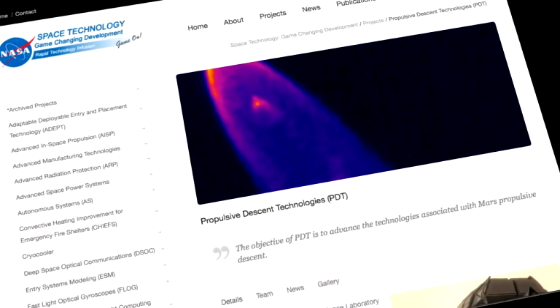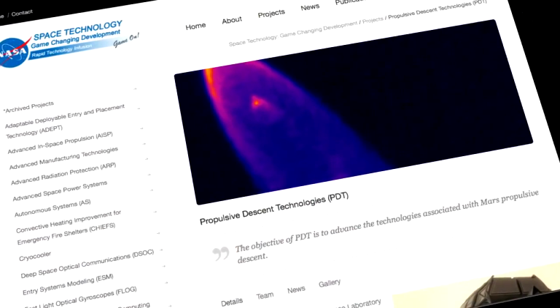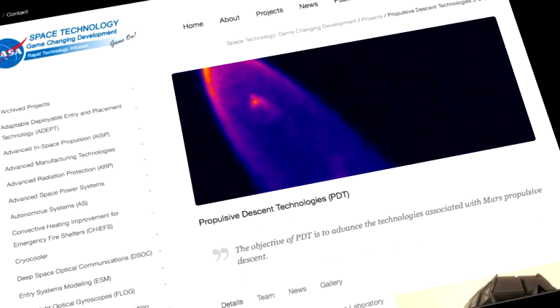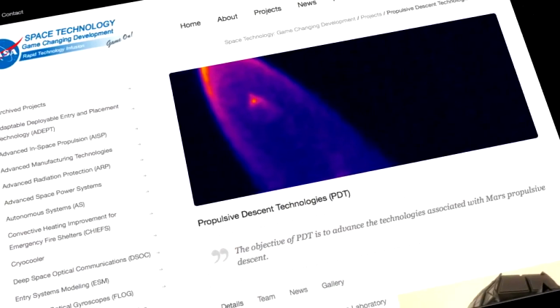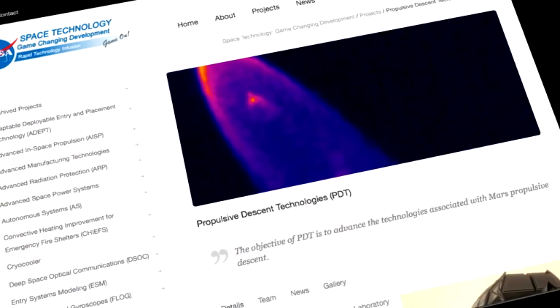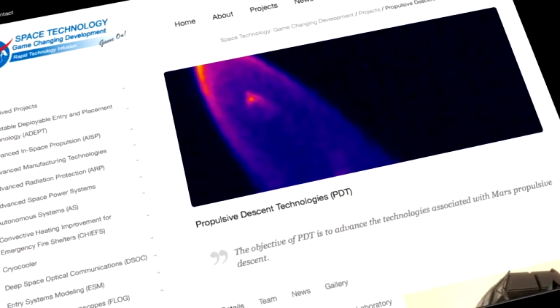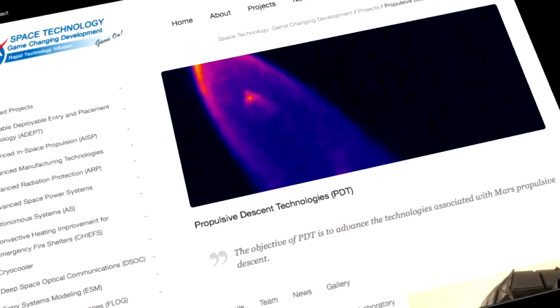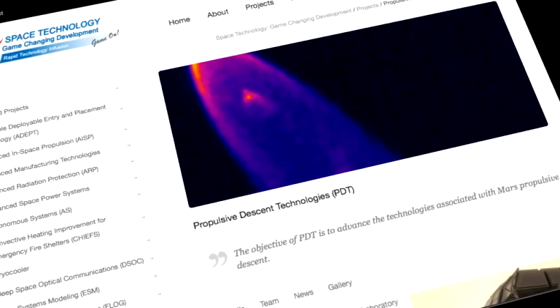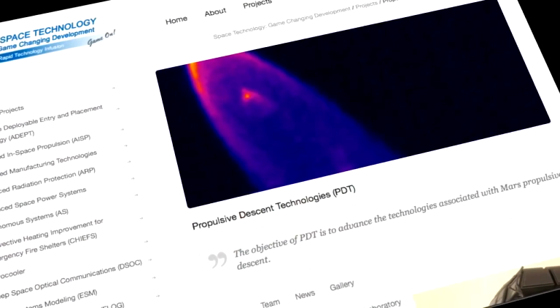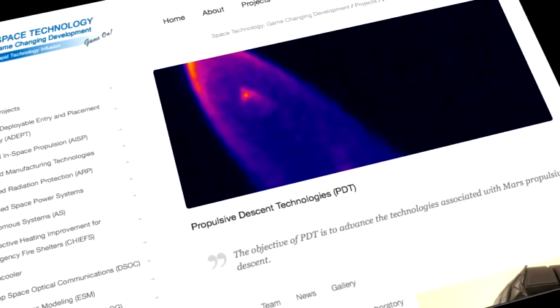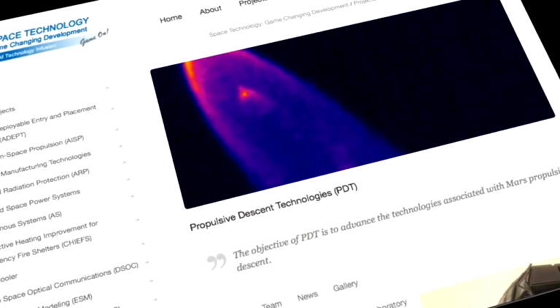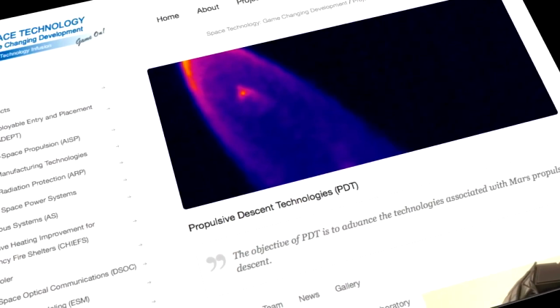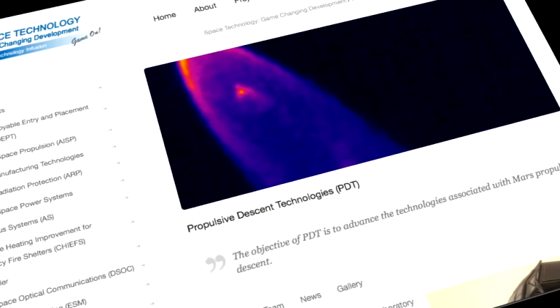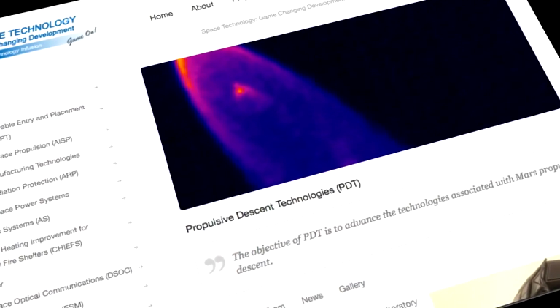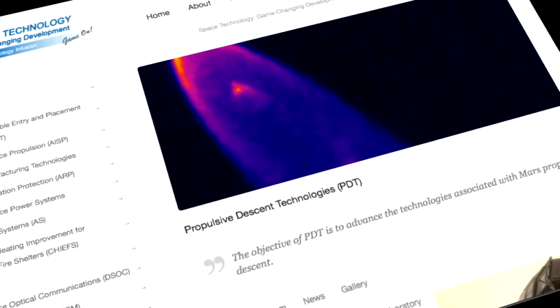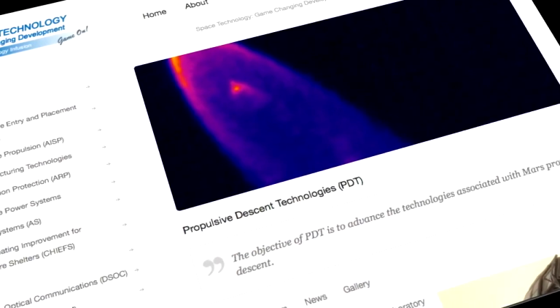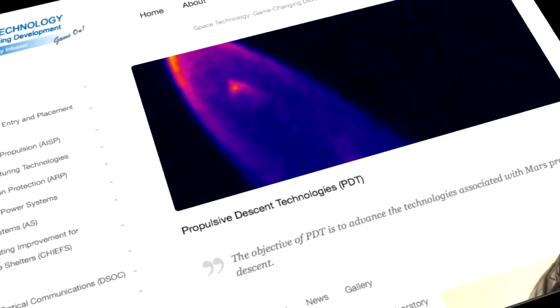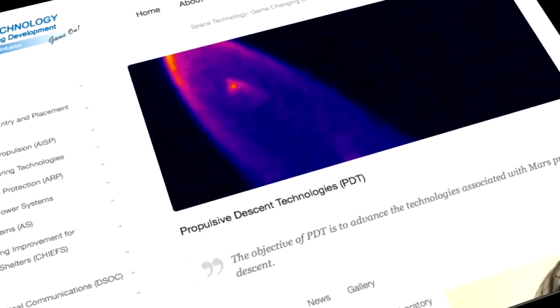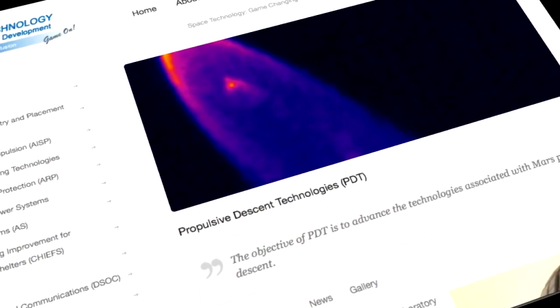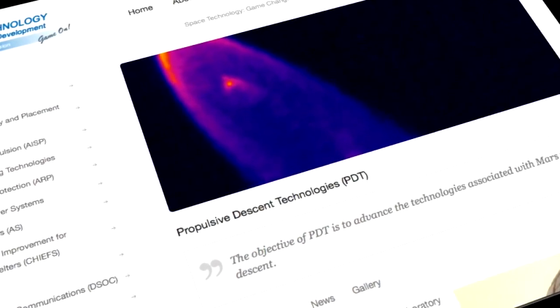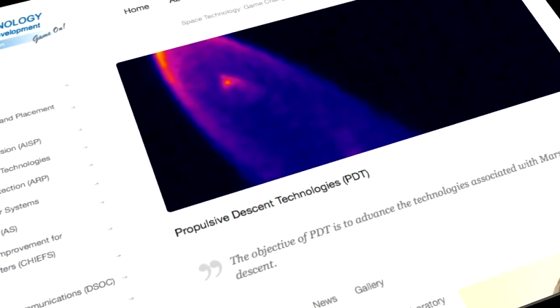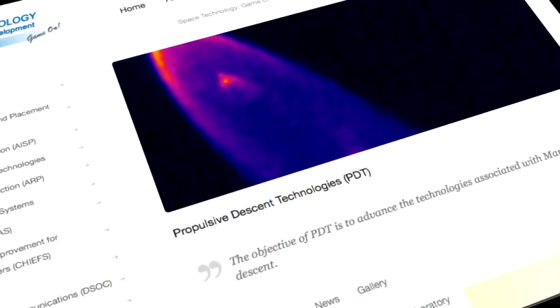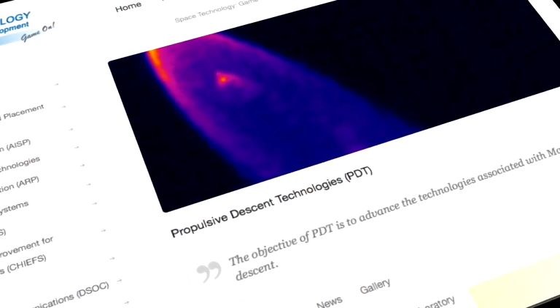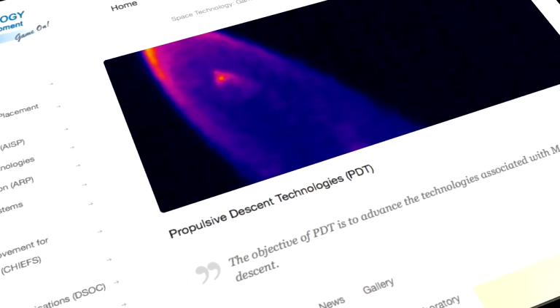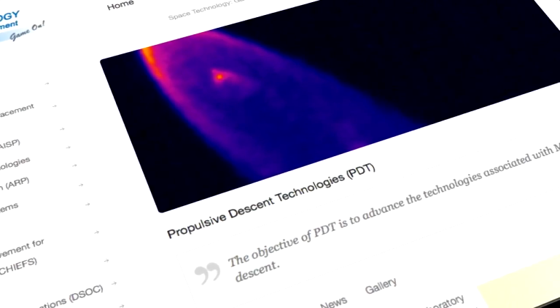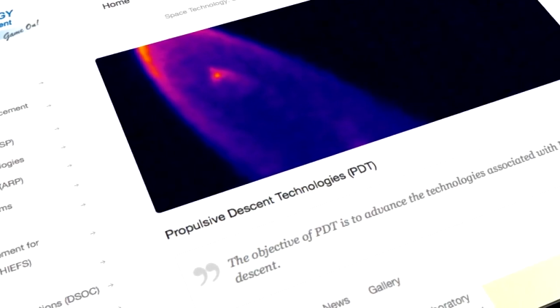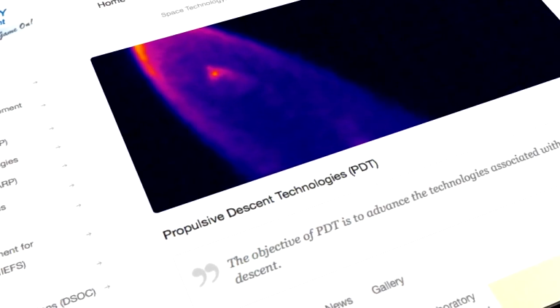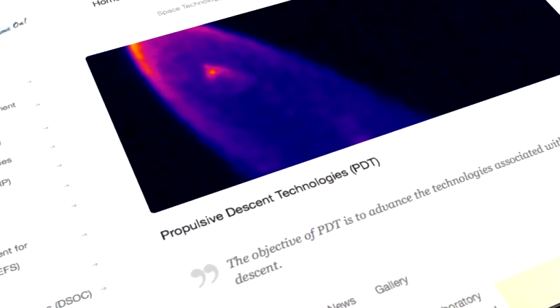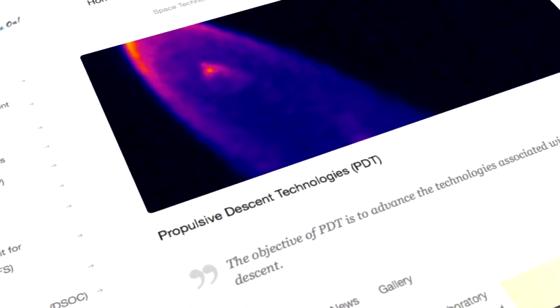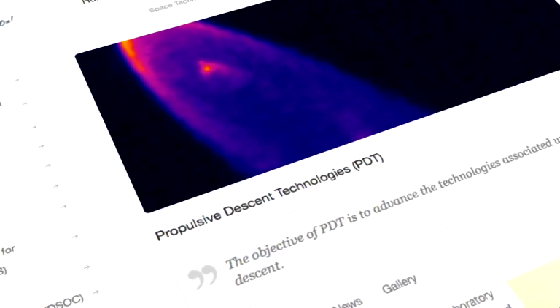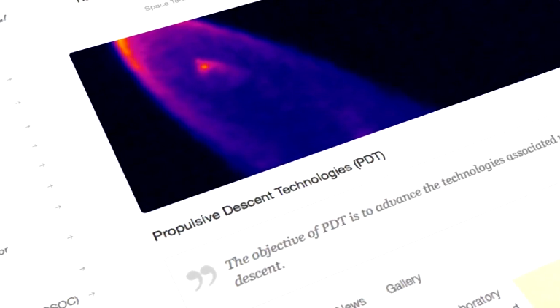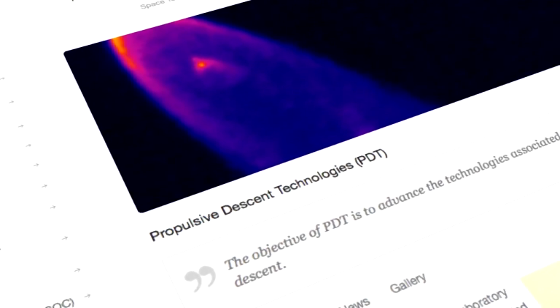The Pulse of Descent Technologies Project, a part of NASA's Space Technology Mission Directorate, is looking at supersonic retro propulsion.